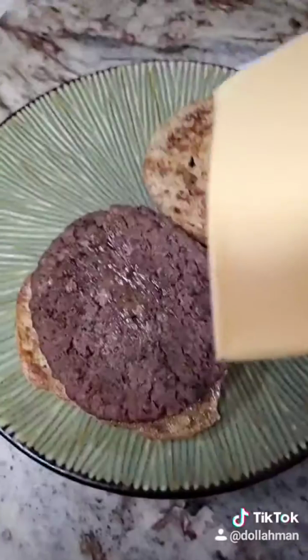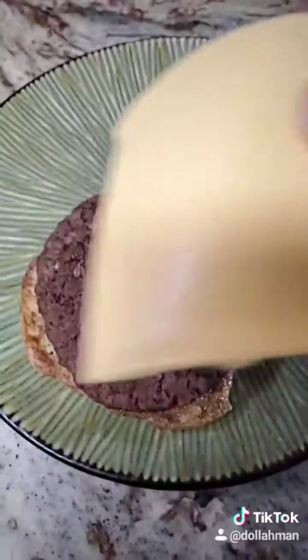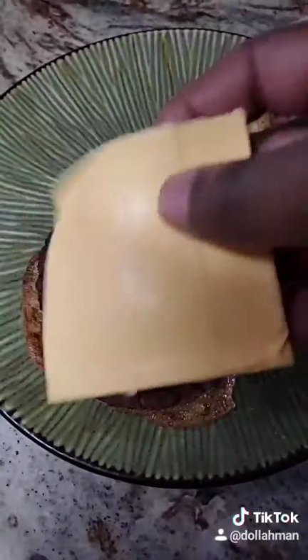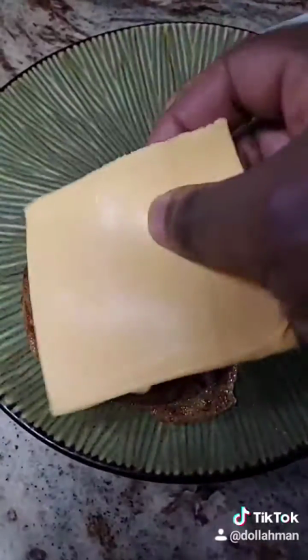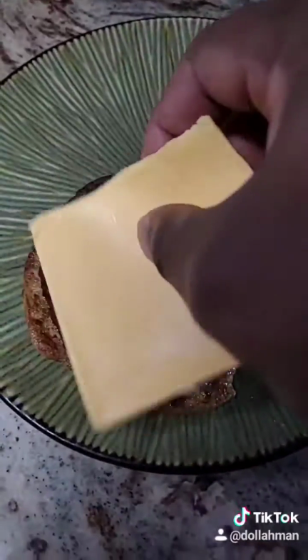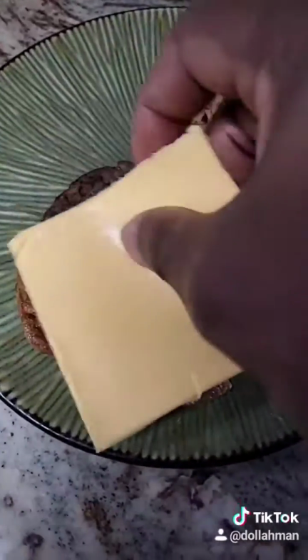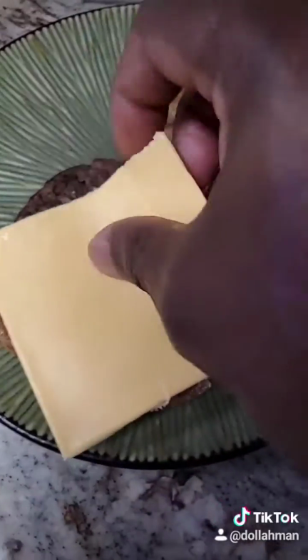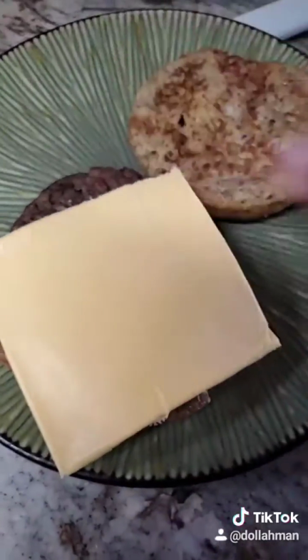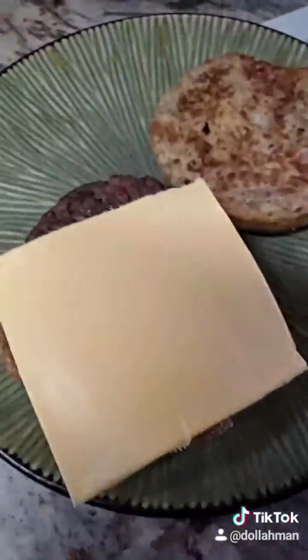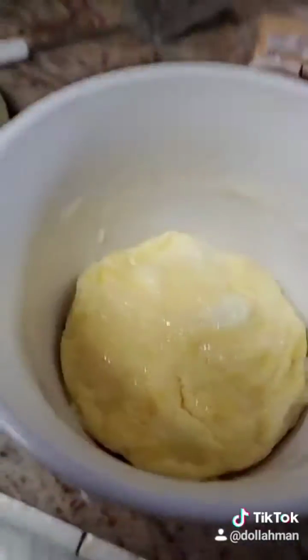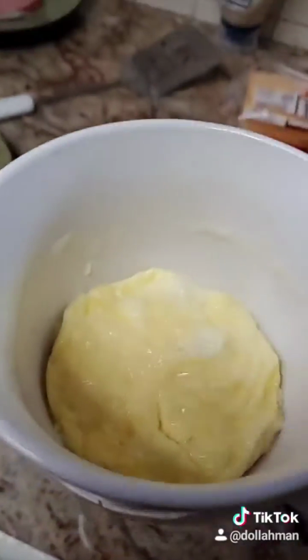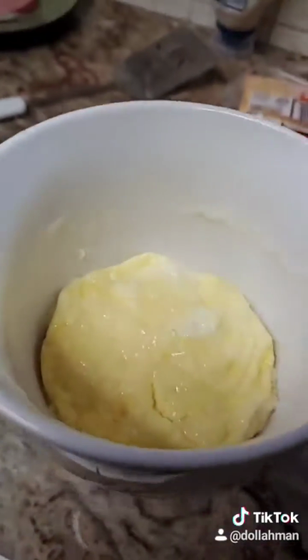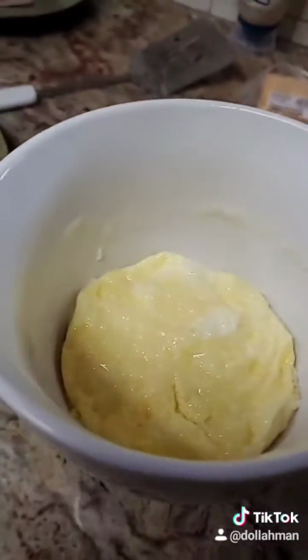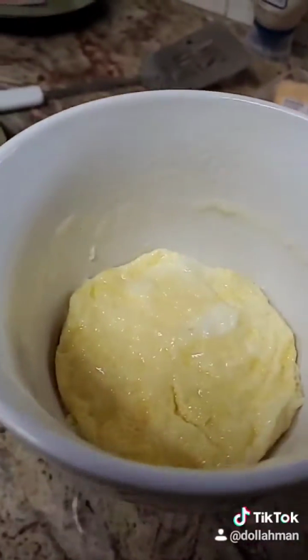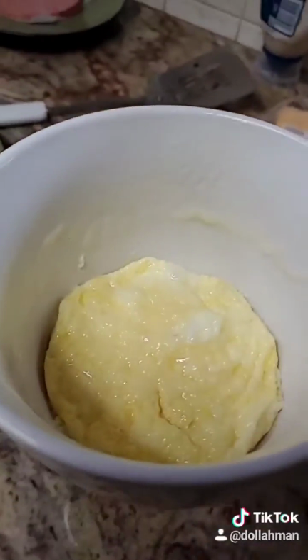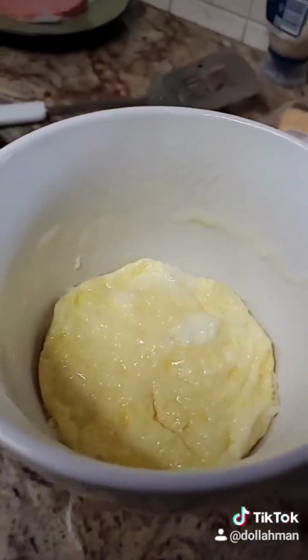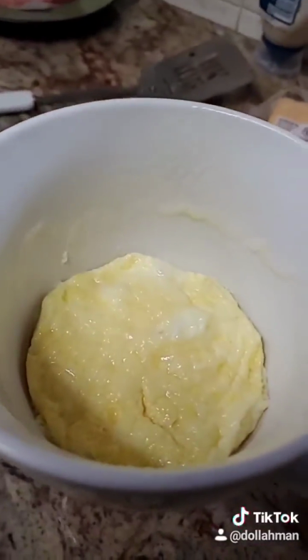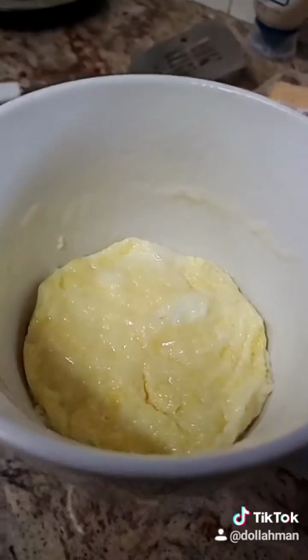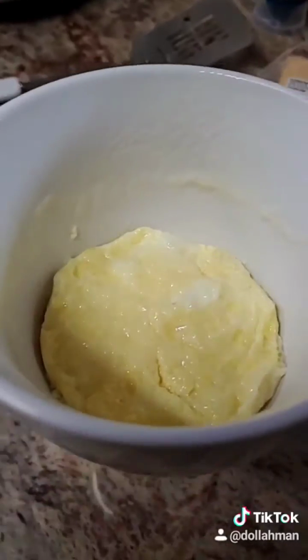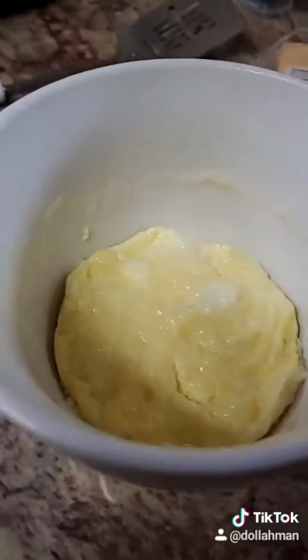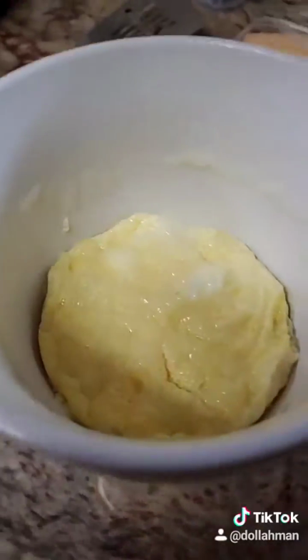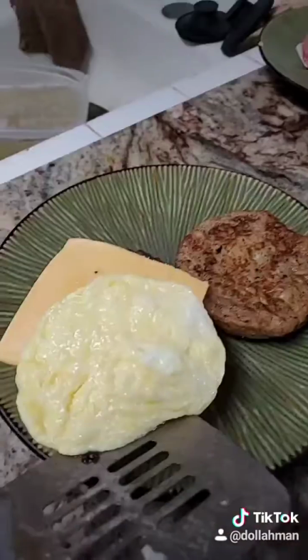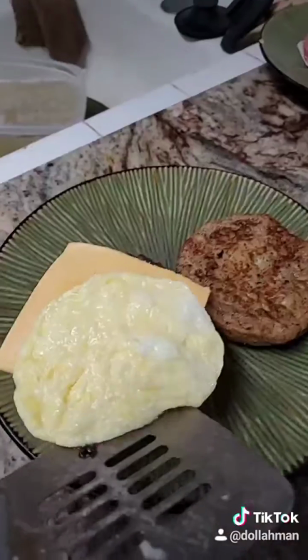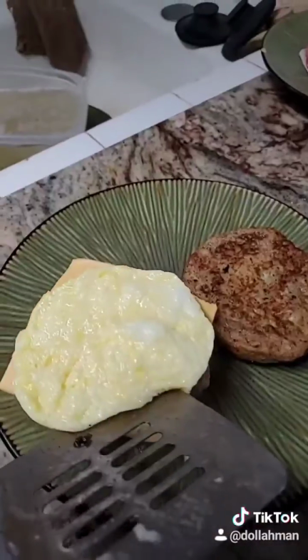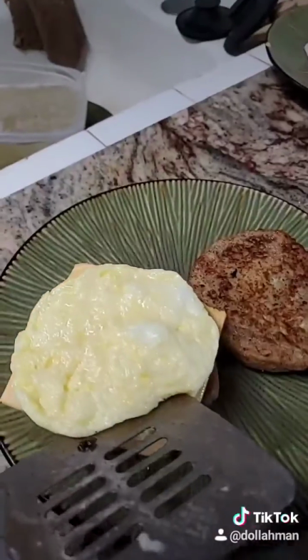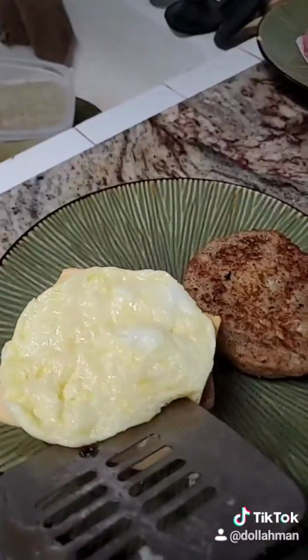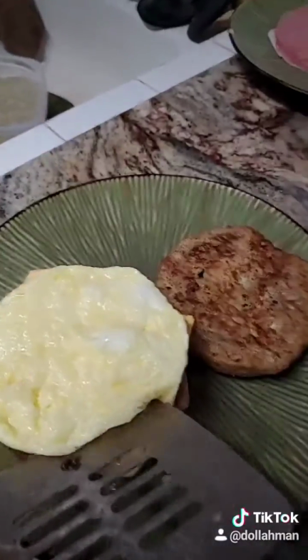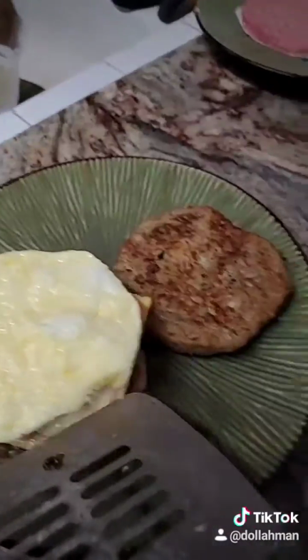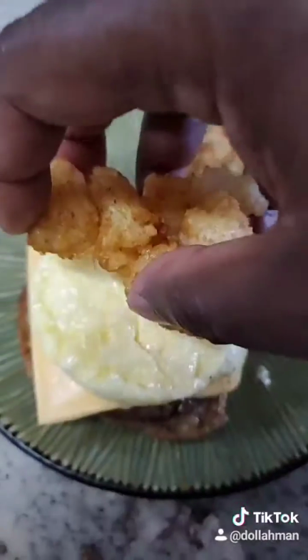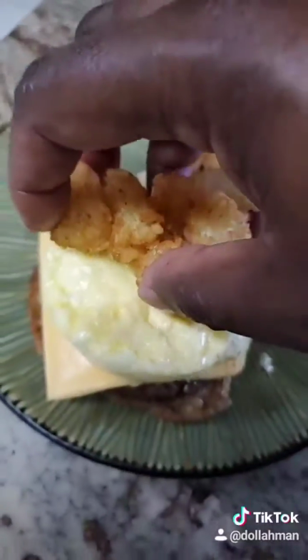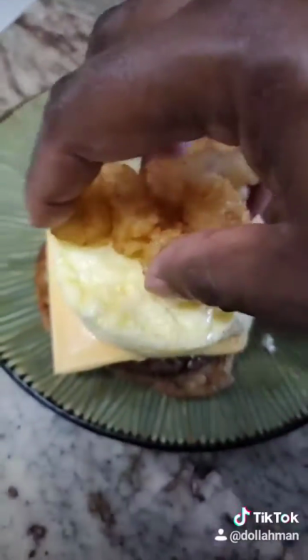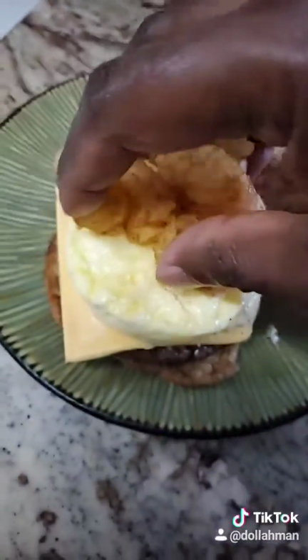Put the cheese on that thing. A little fried egg on there like that. And them tater tots on the side!